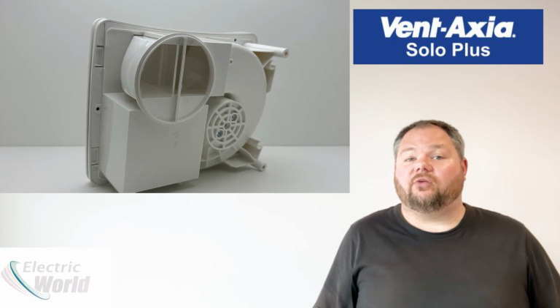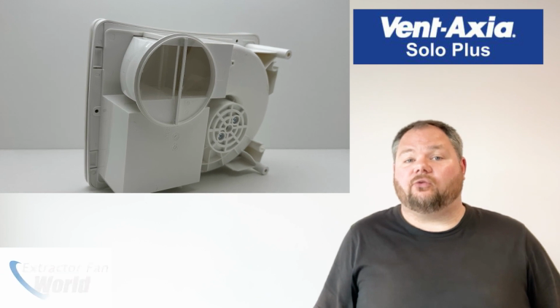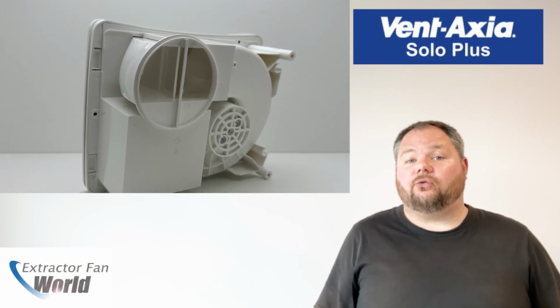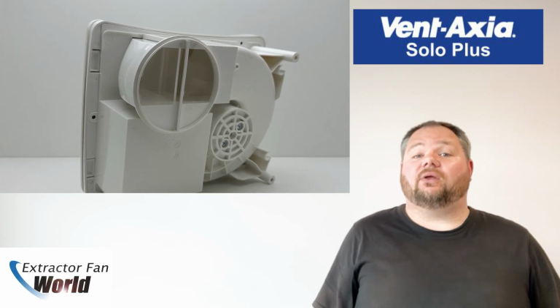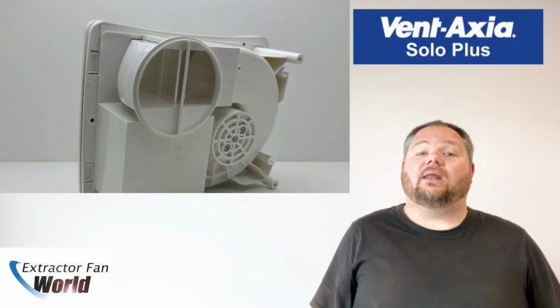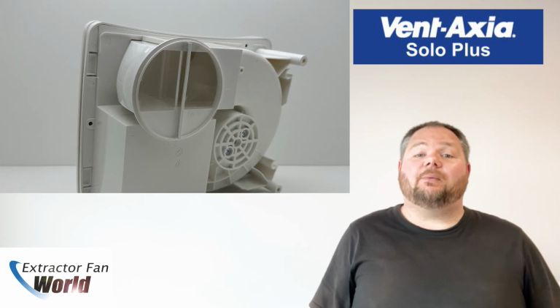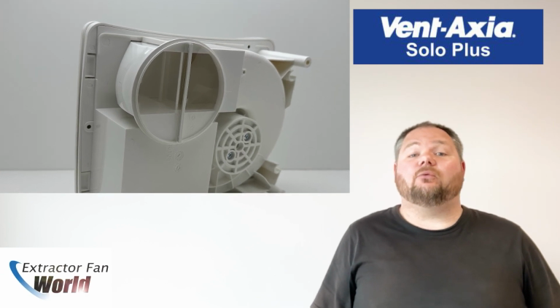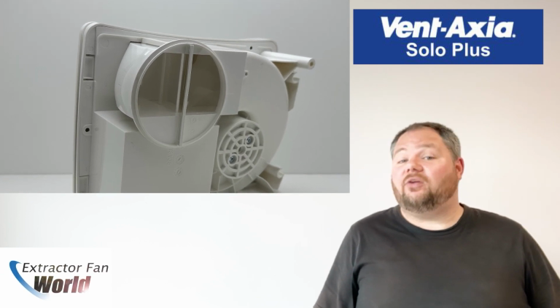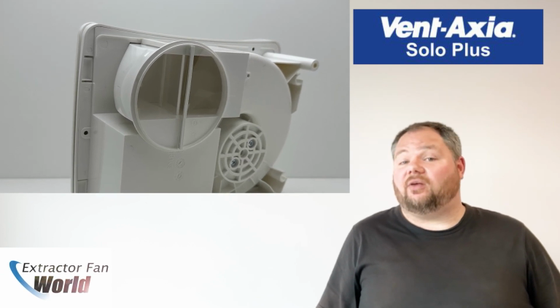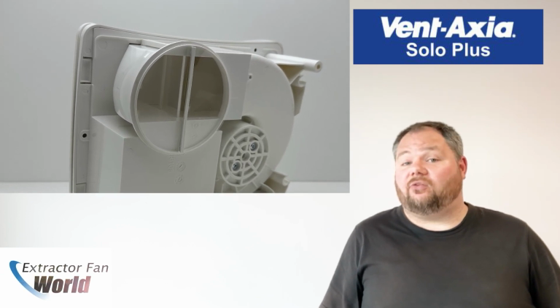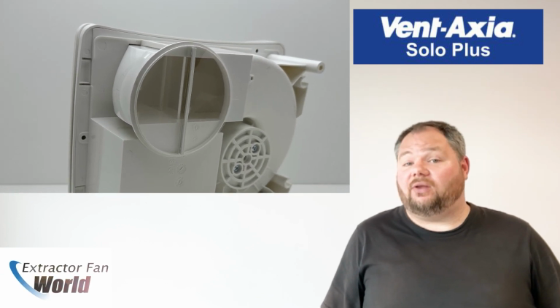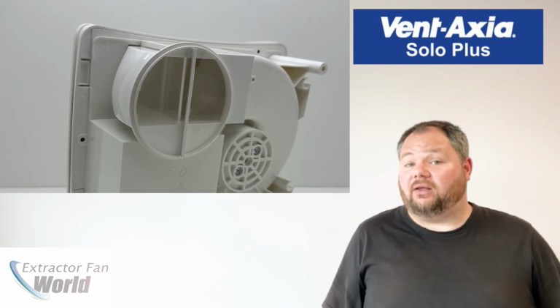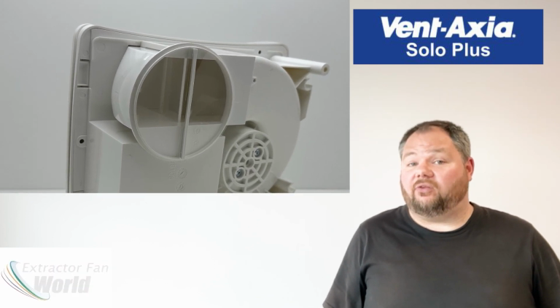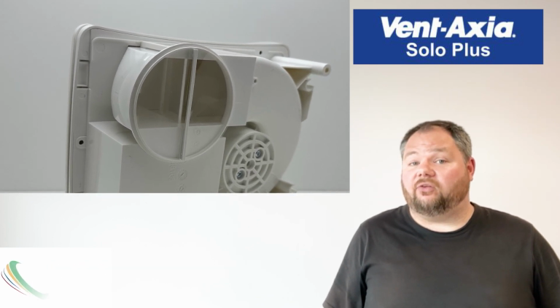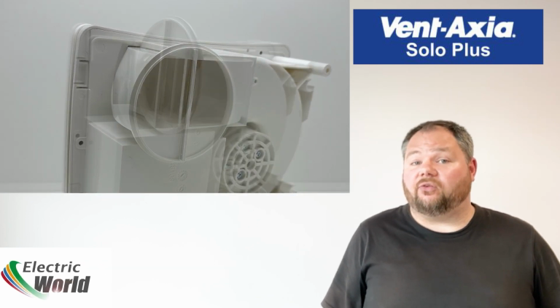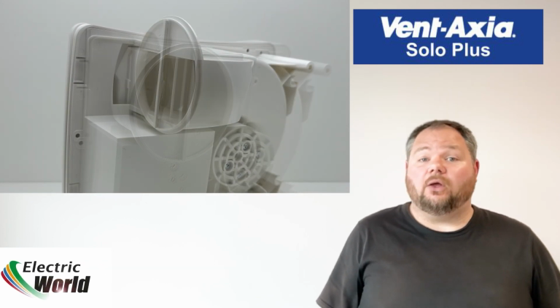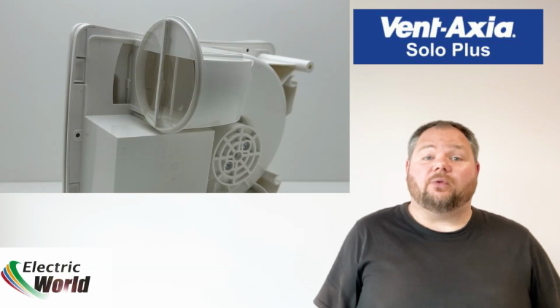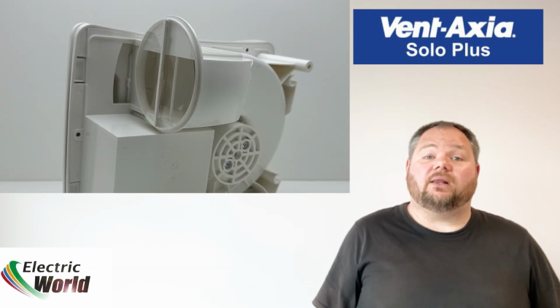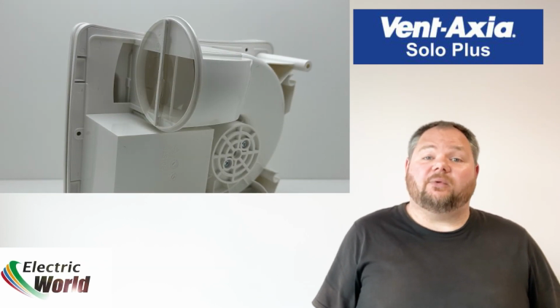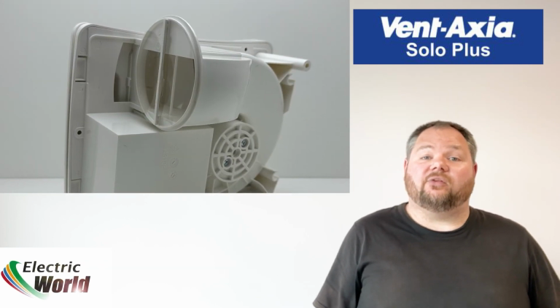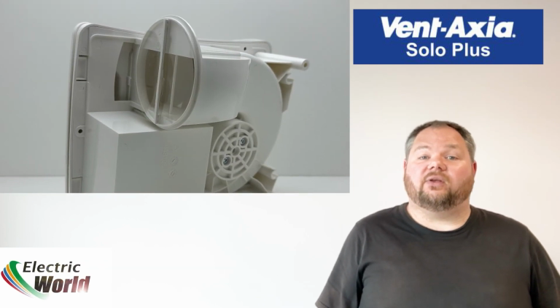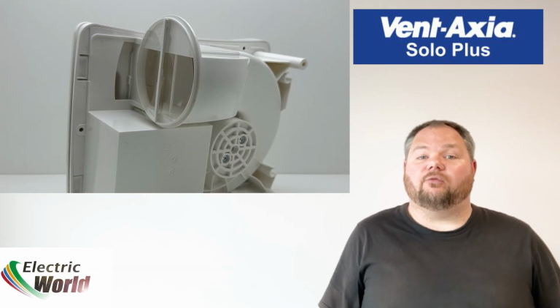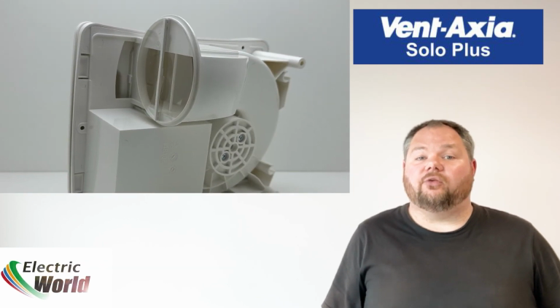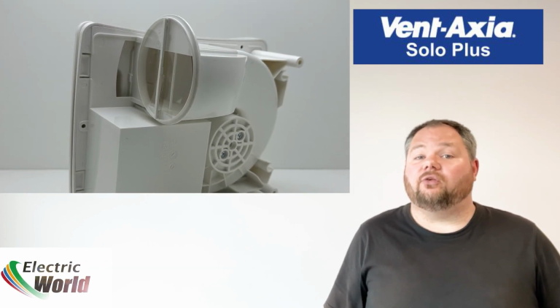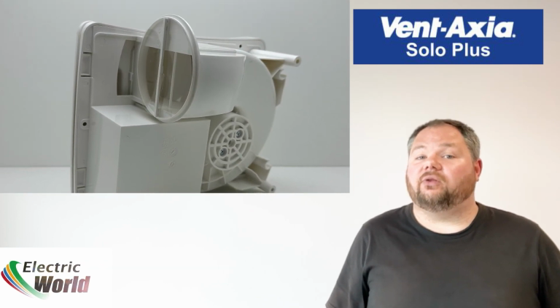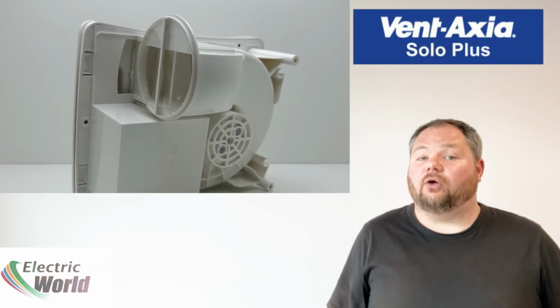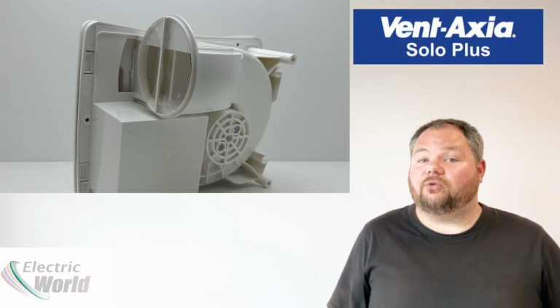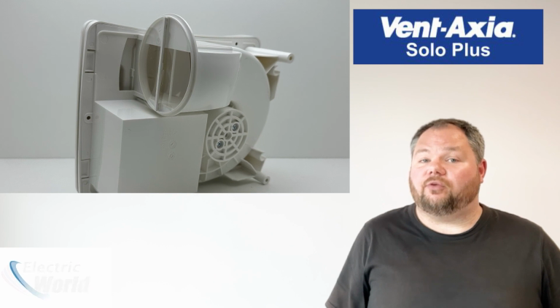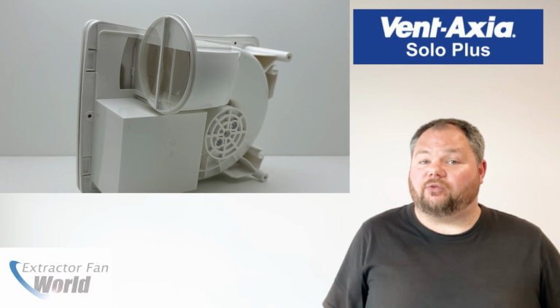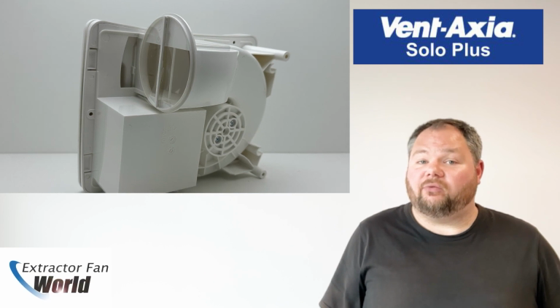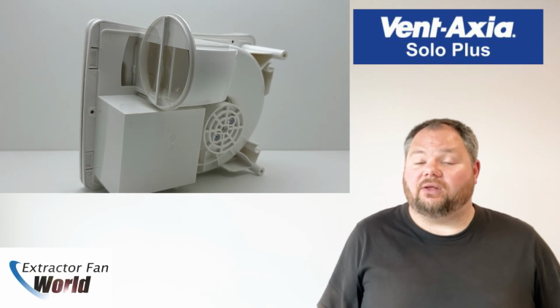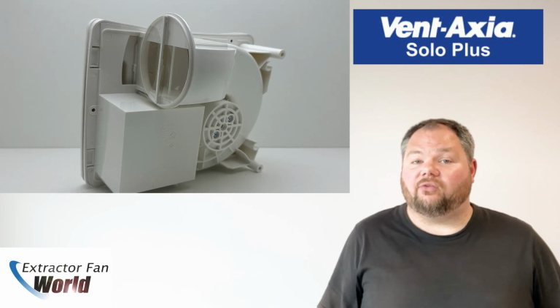All models can be wall panel or ceiling mounted and the spigot can also be adjusted for sideways exhaust, enabling recessed ceiling installations within limited ceiling voids using the optional flush mounting kit.